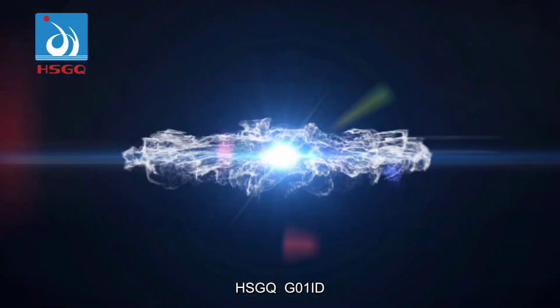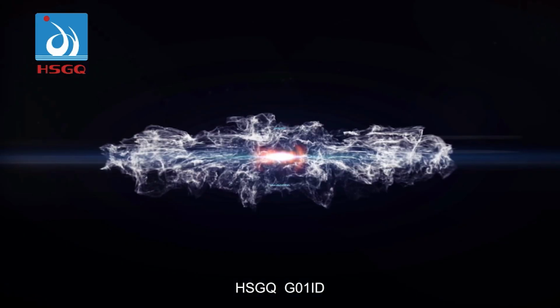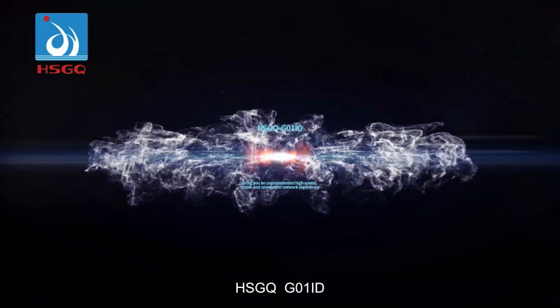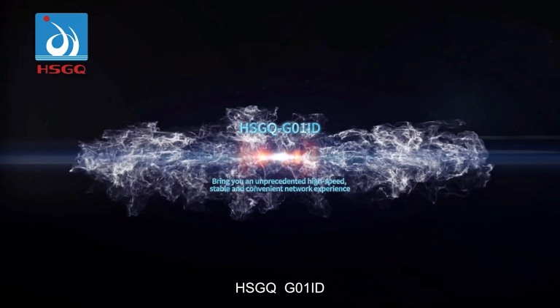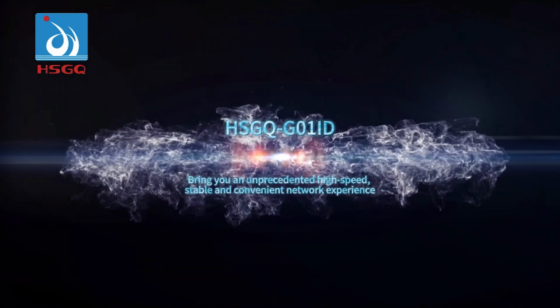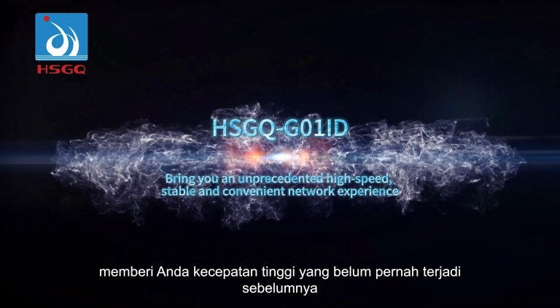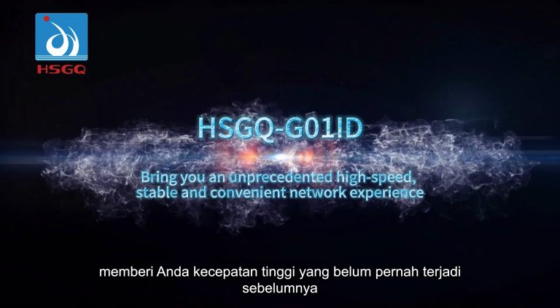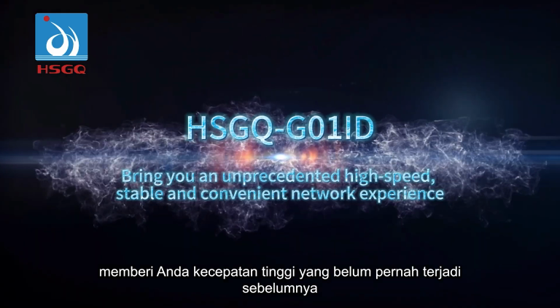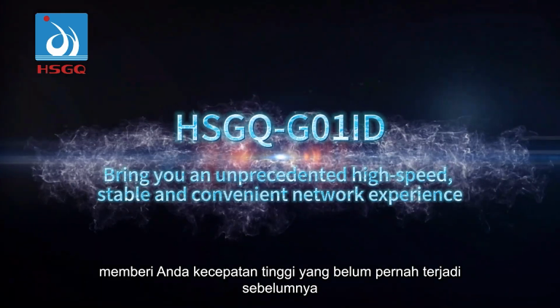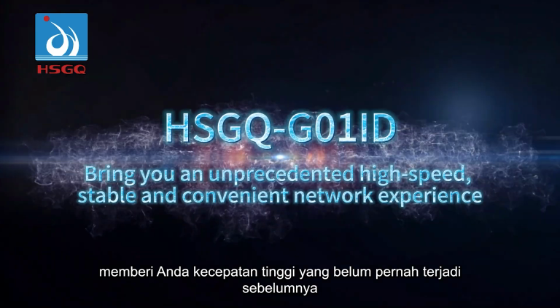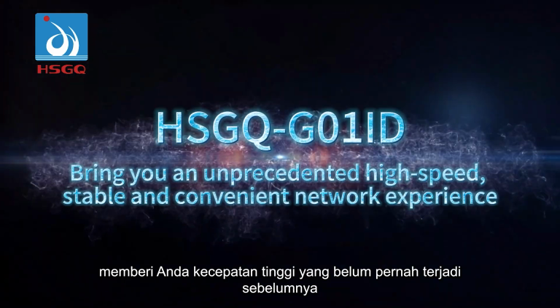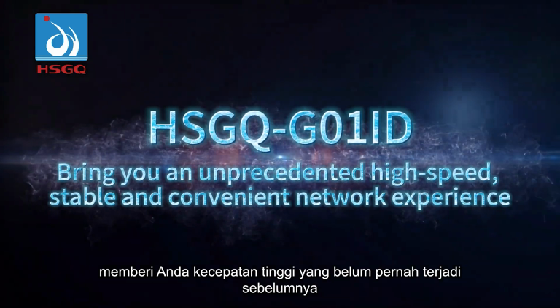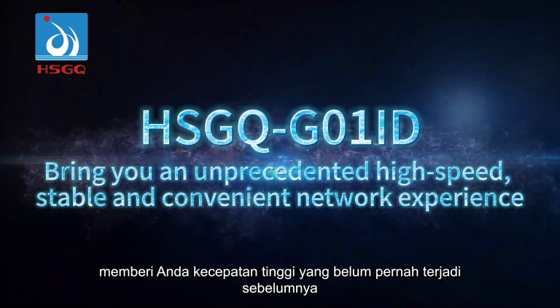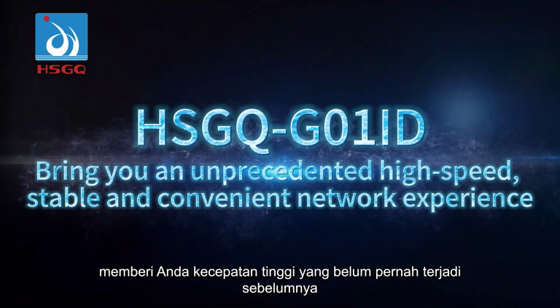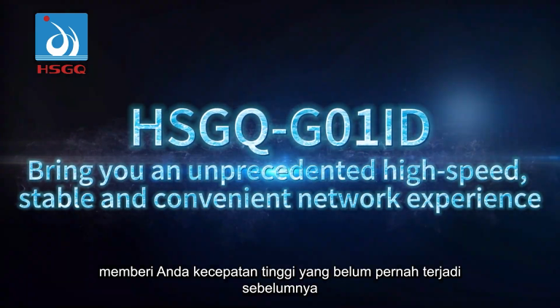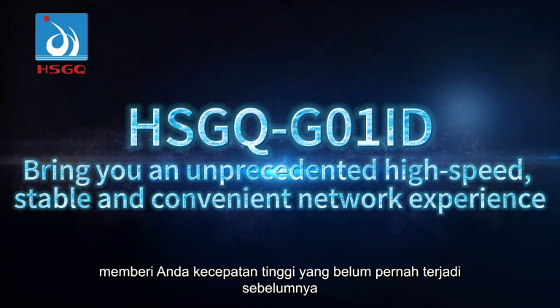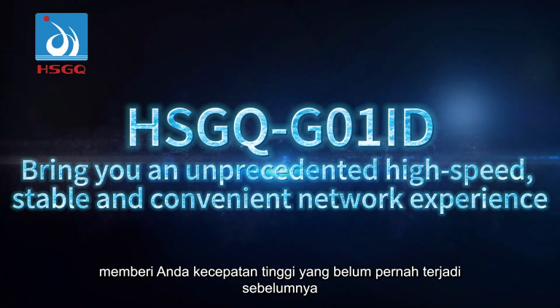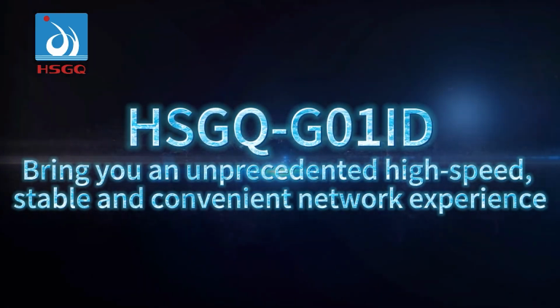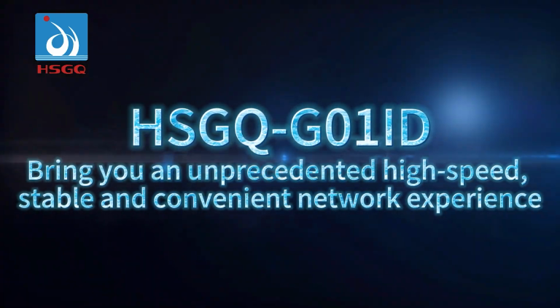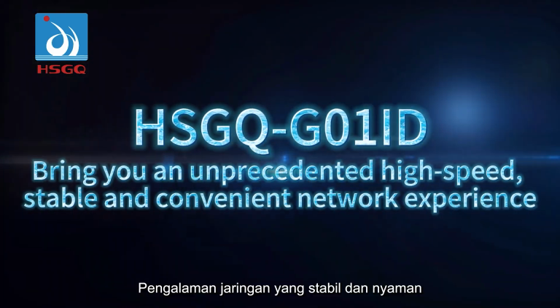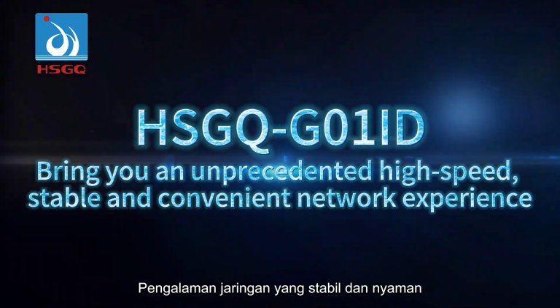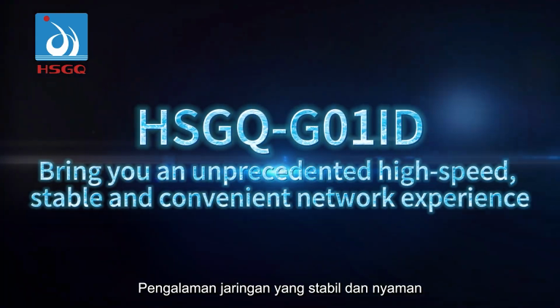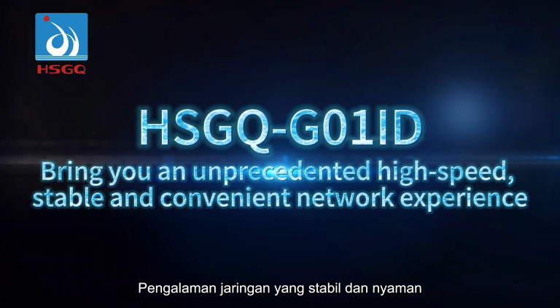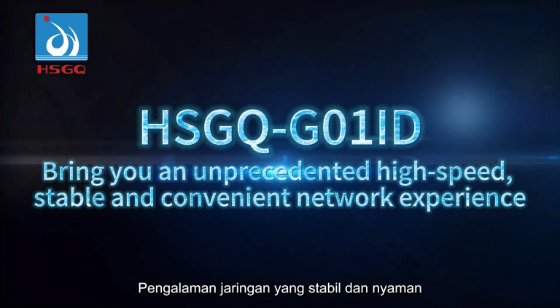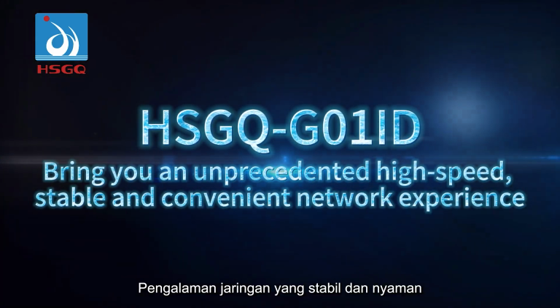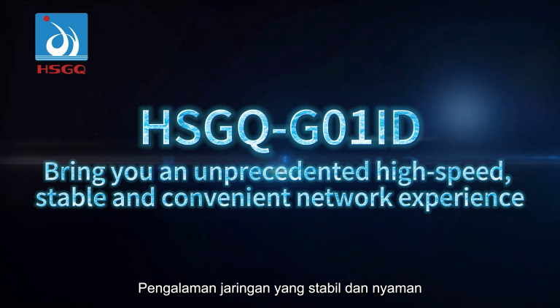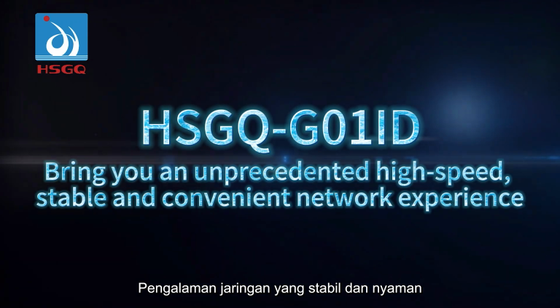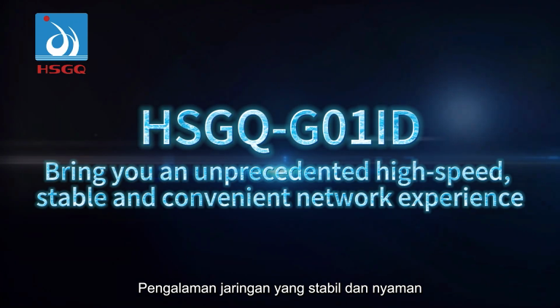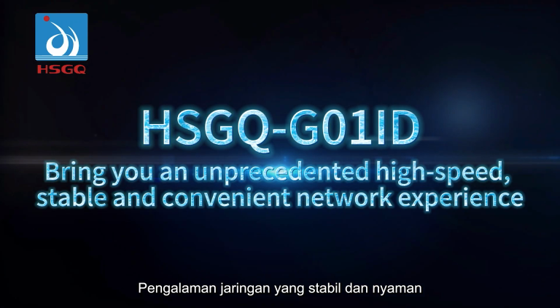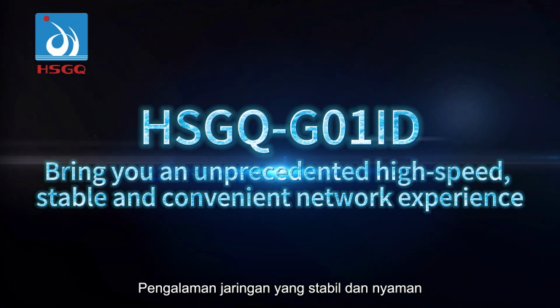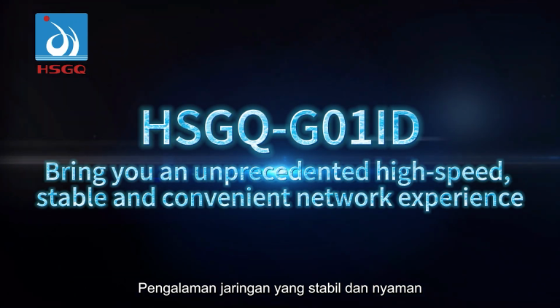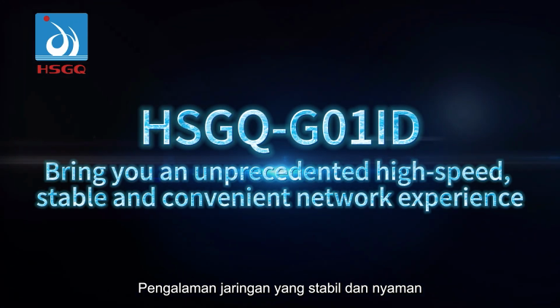HSGQG01ID brings you an unprecedented high-speed, stable, and convenient network experience.